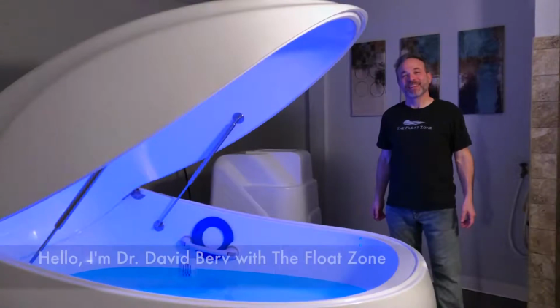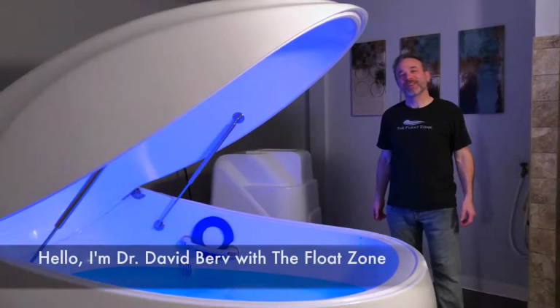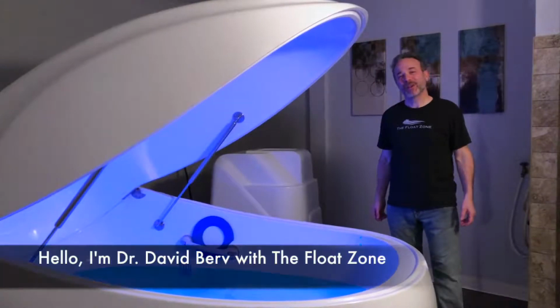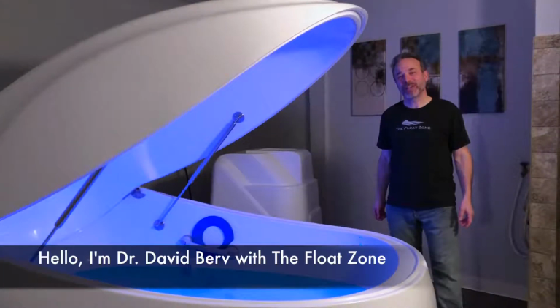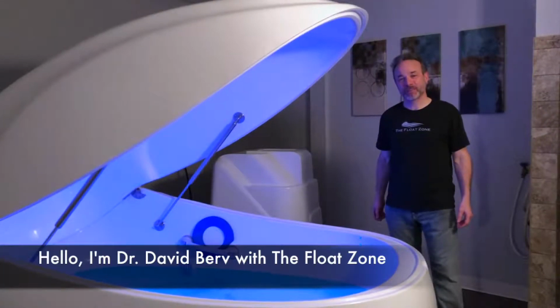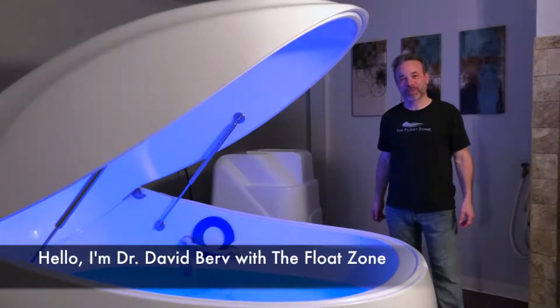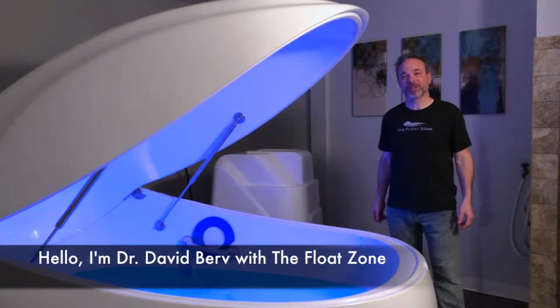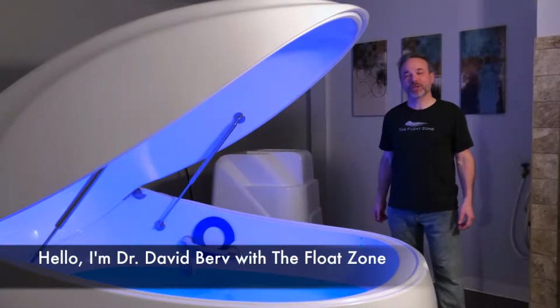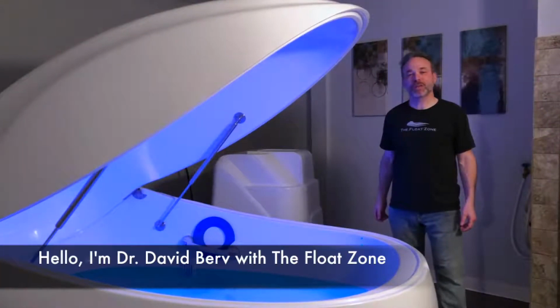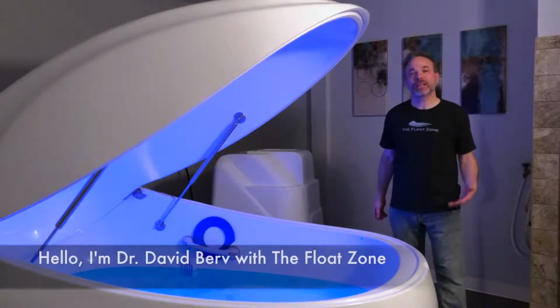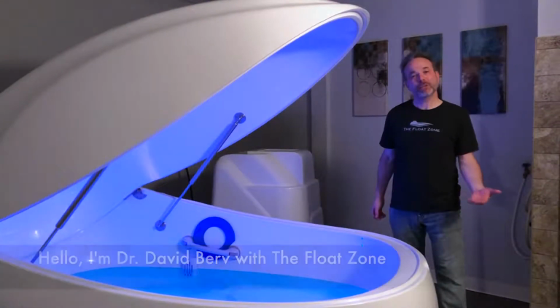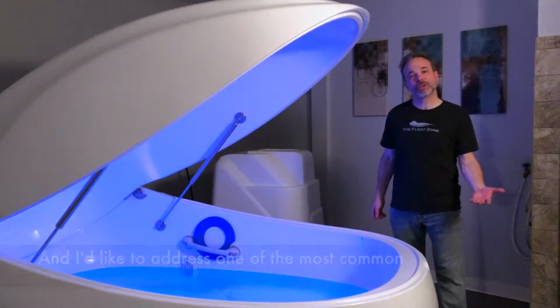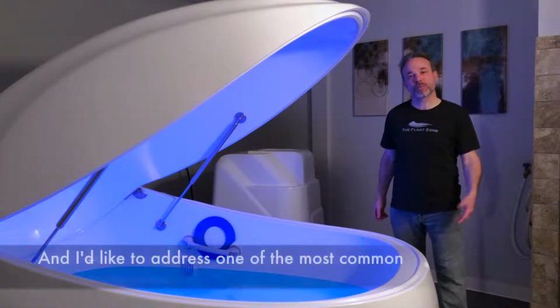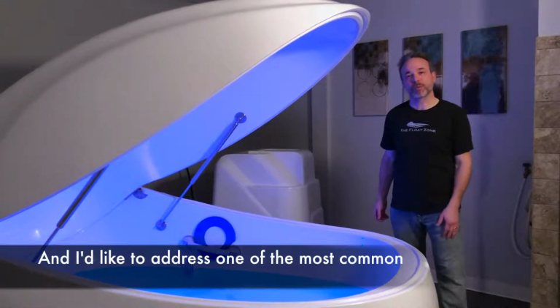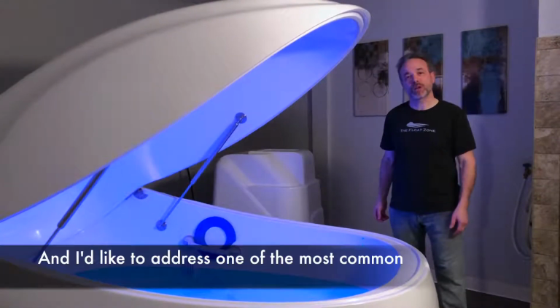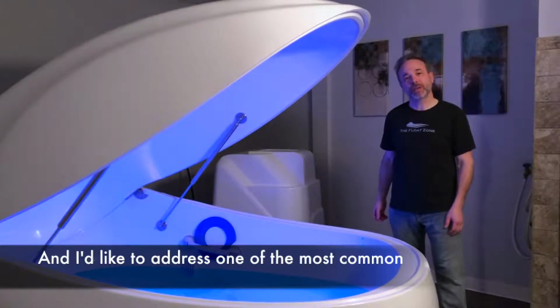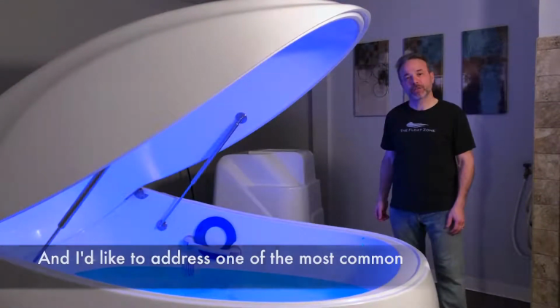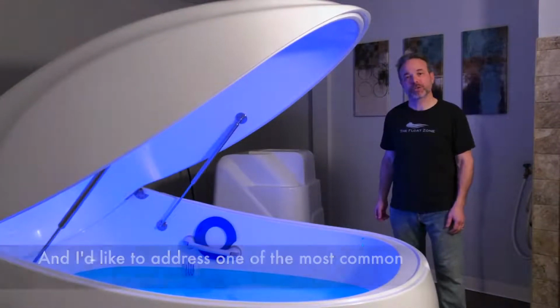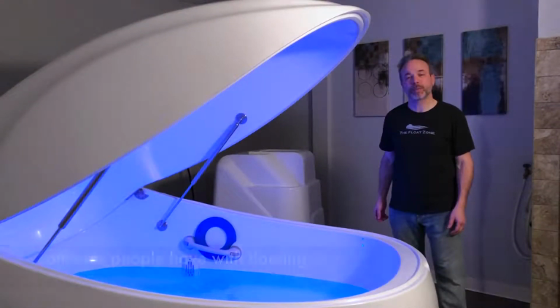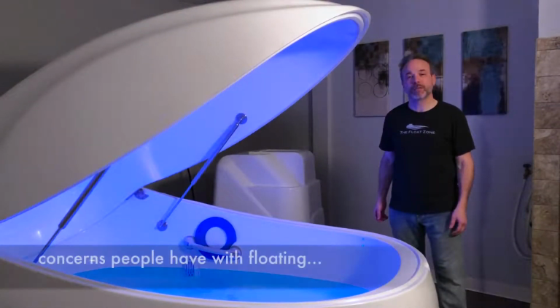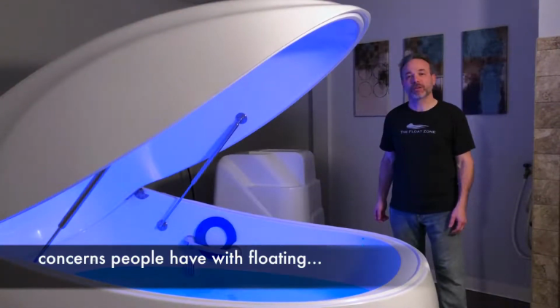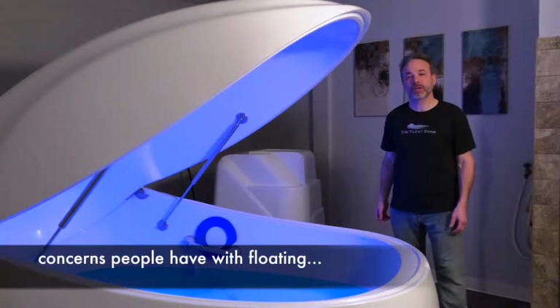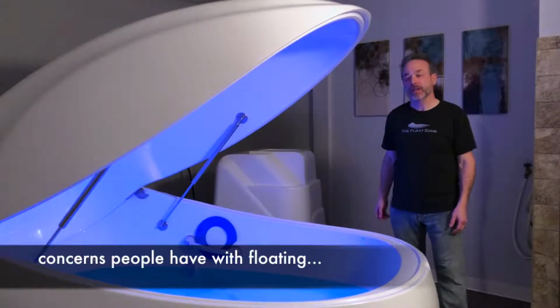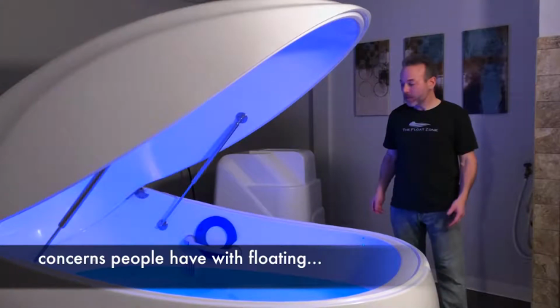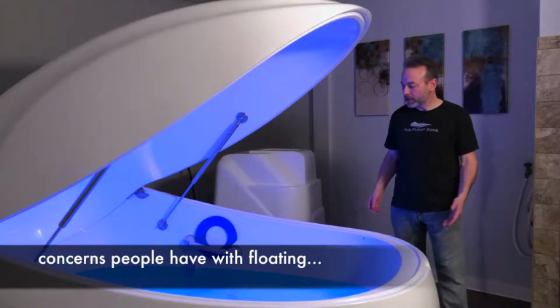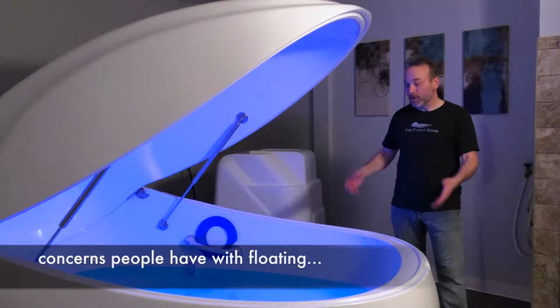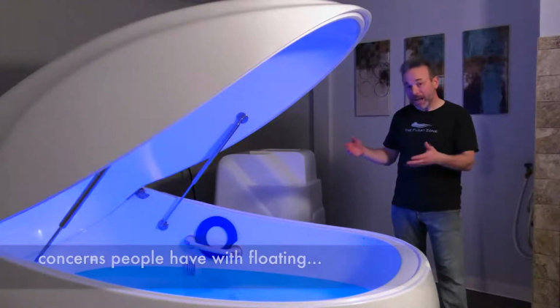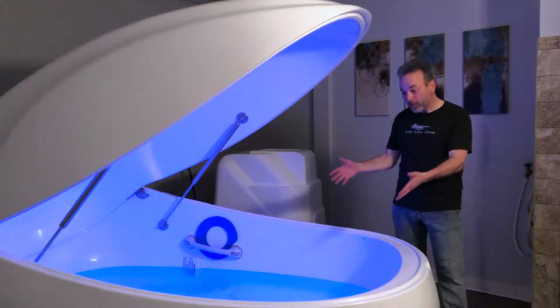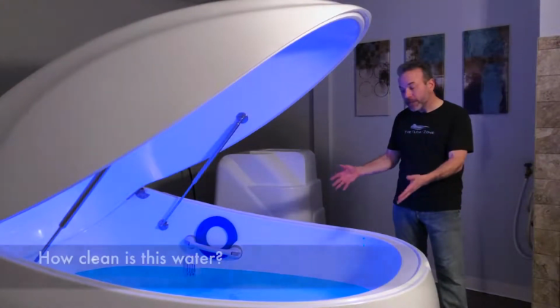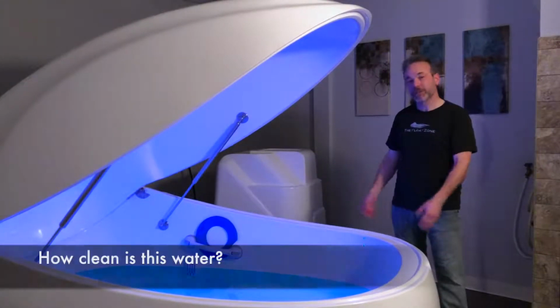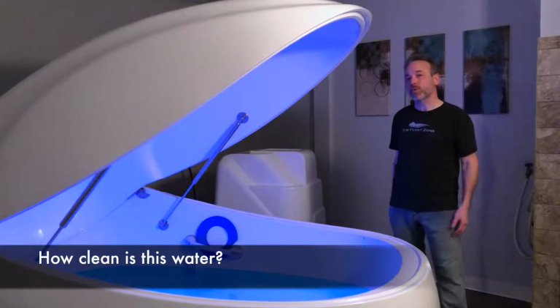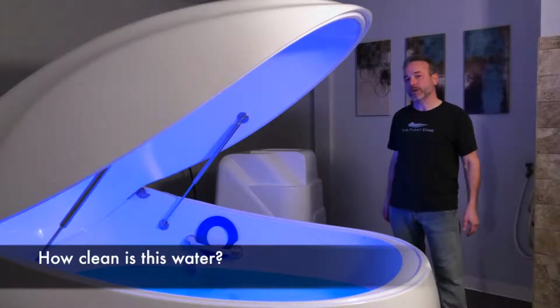Hello, I'm Dr. David Birb with The Float Zone, and I'd like to address one of the most common concerns people have with floating. They want to know: how clean is this water?